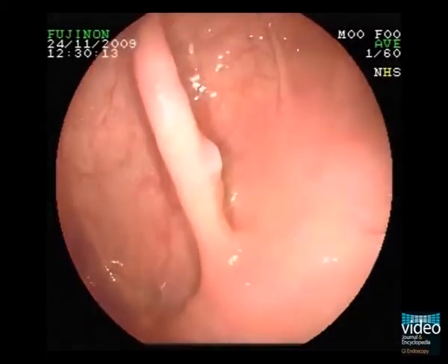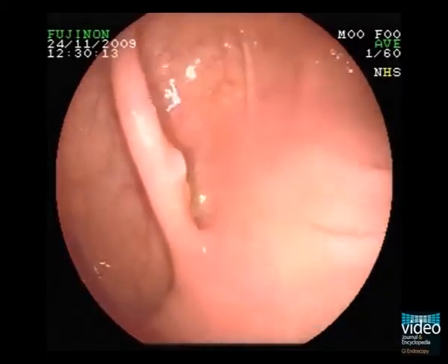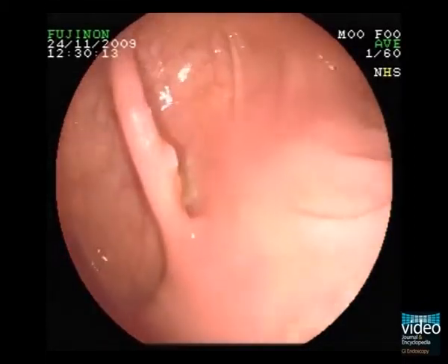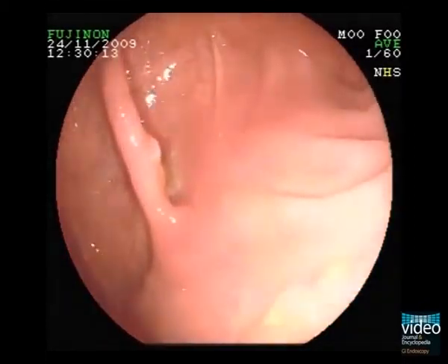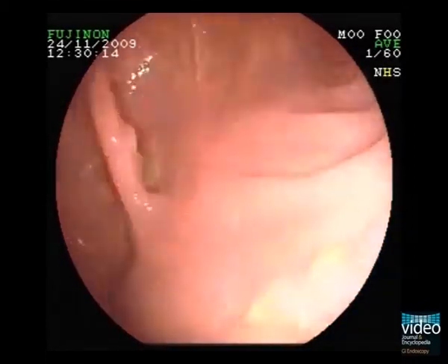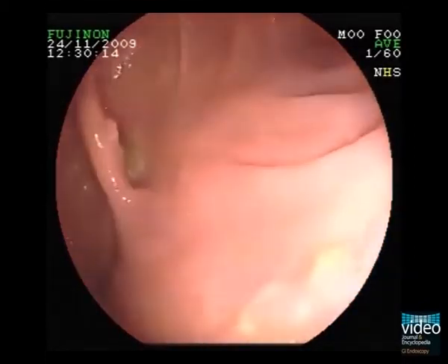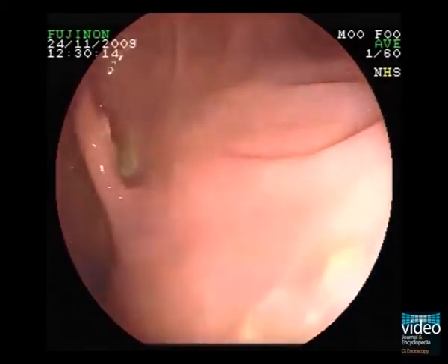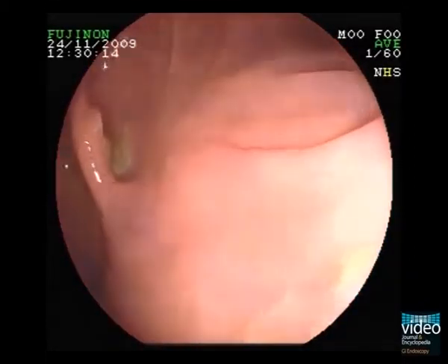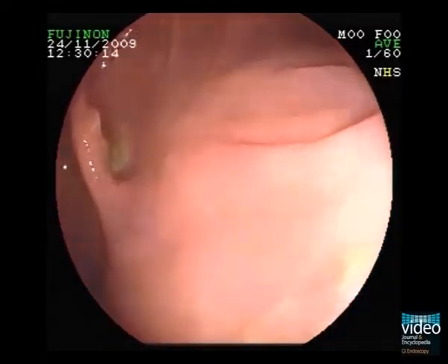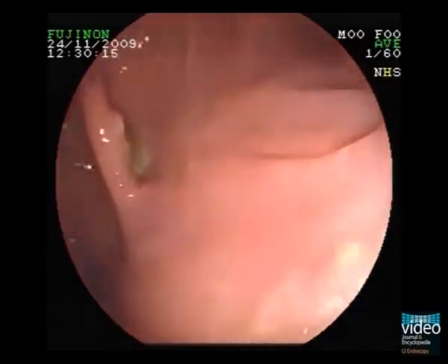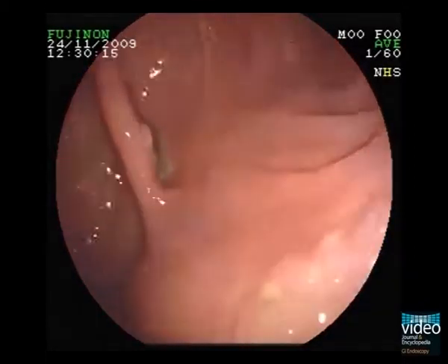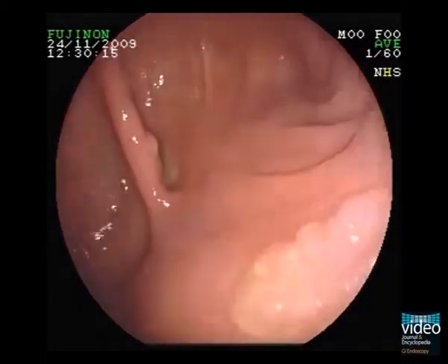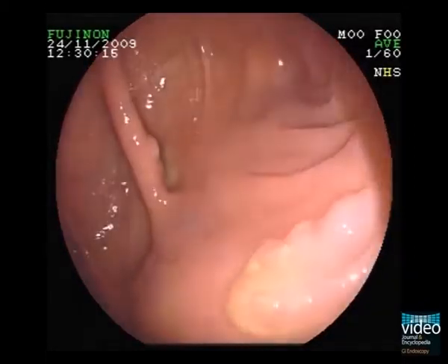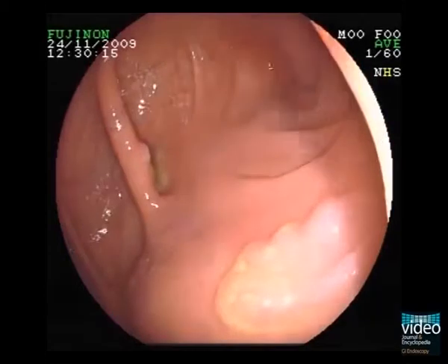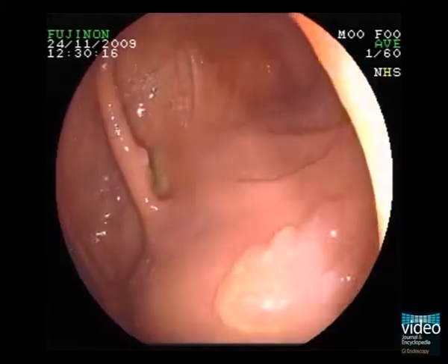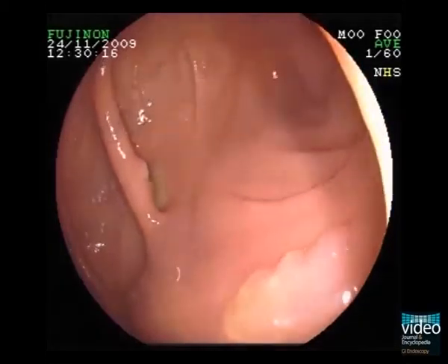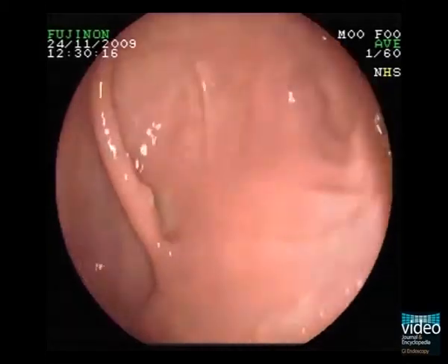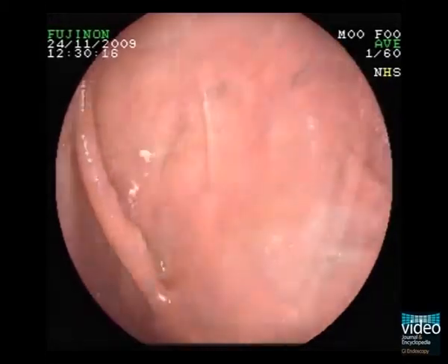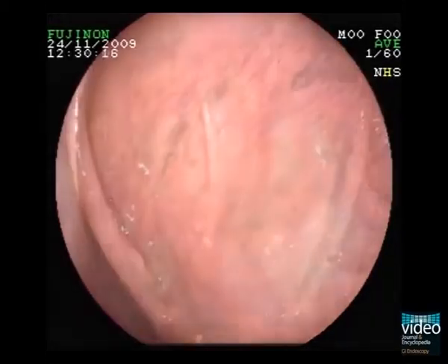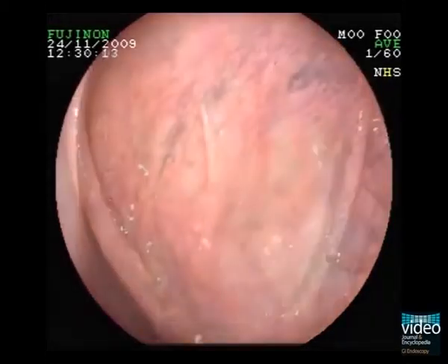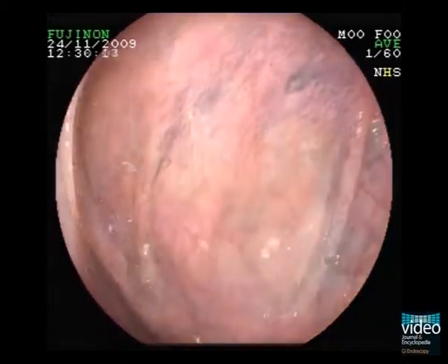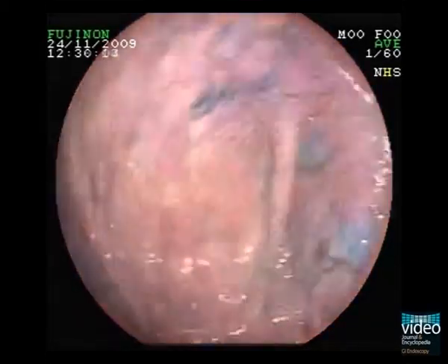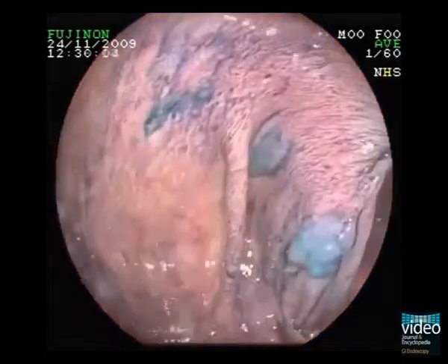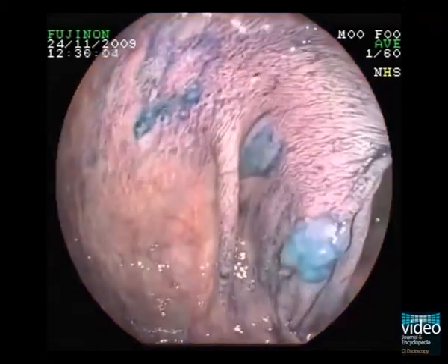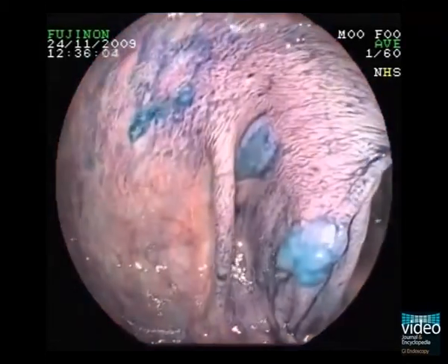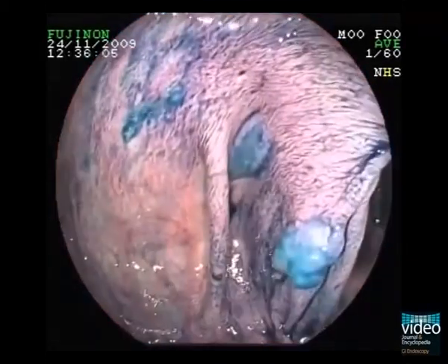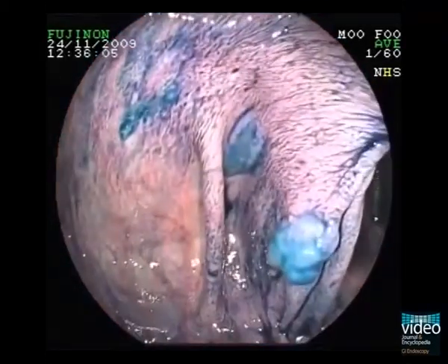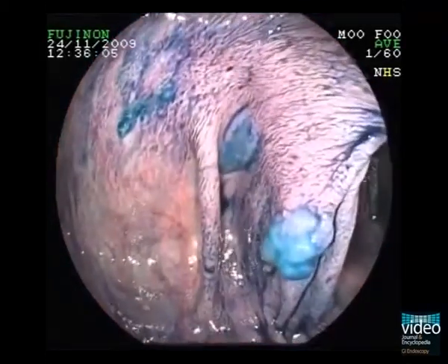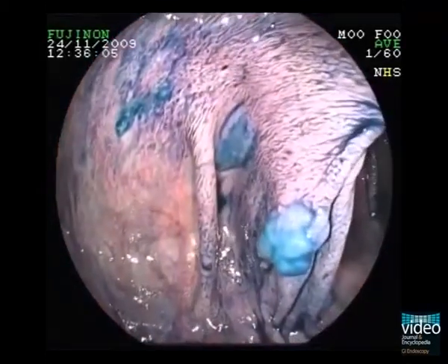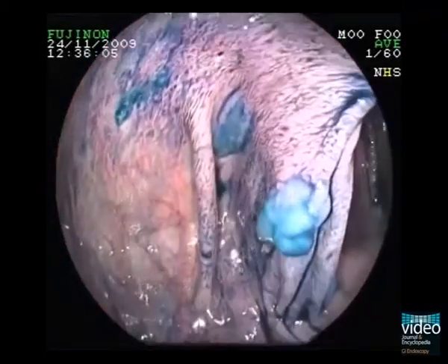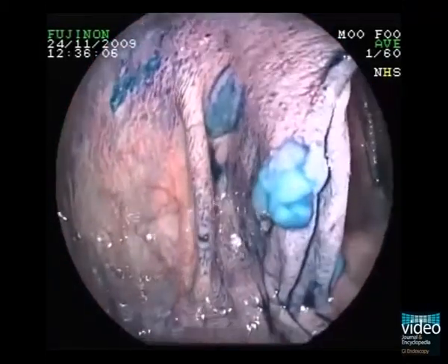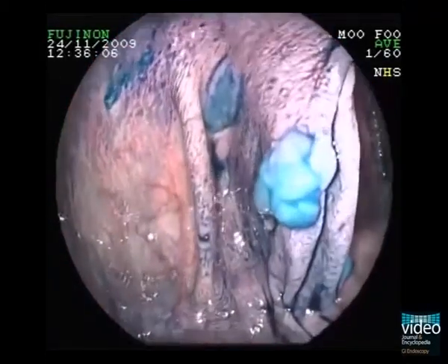Spraying with indigo carmine dramatically improves demarcation of these flat lesions, and now we see many more.